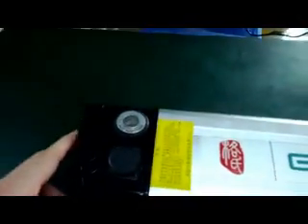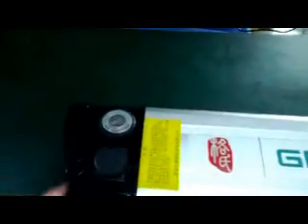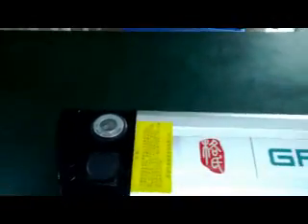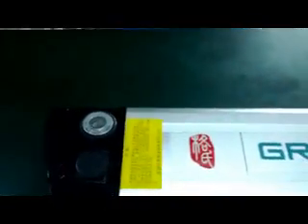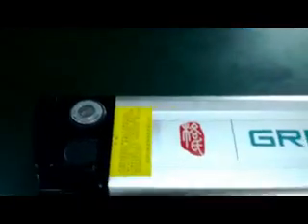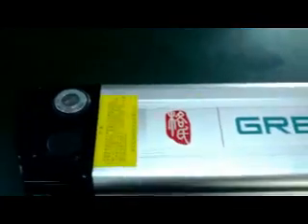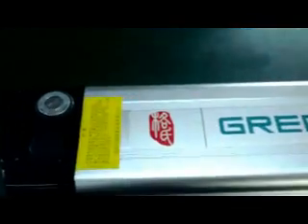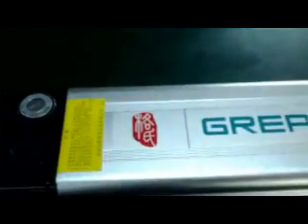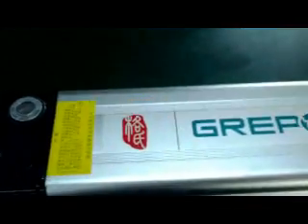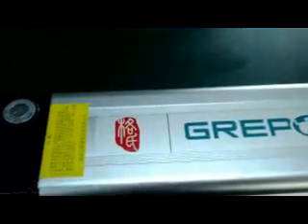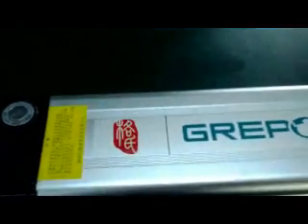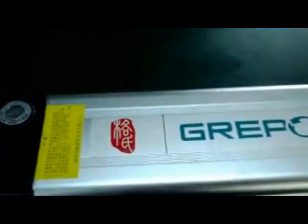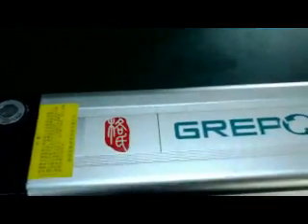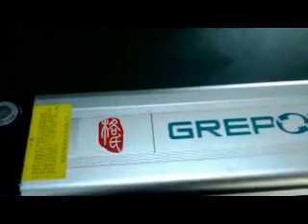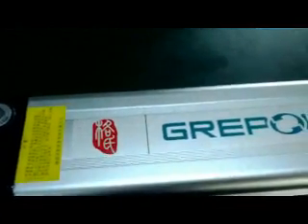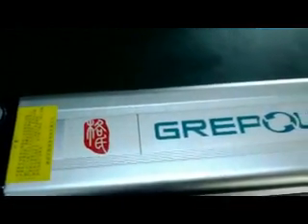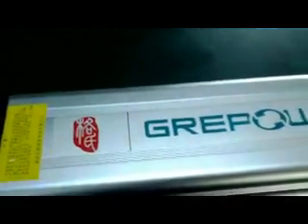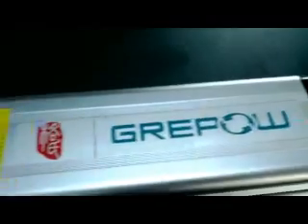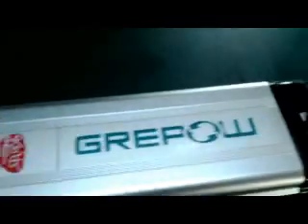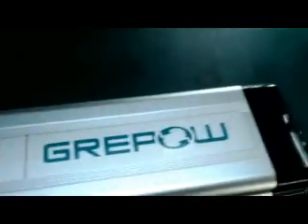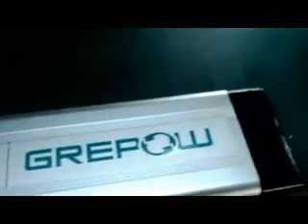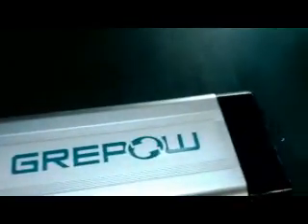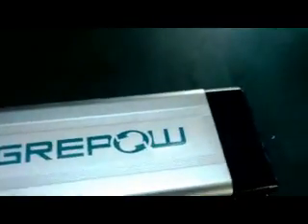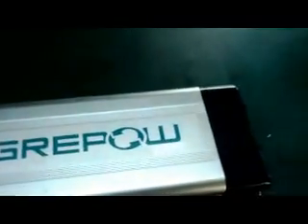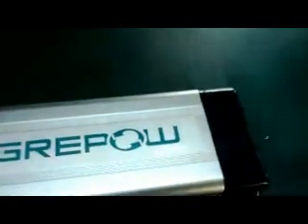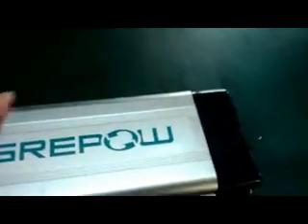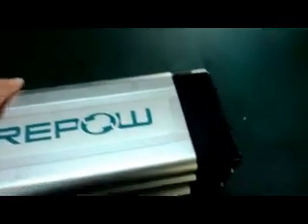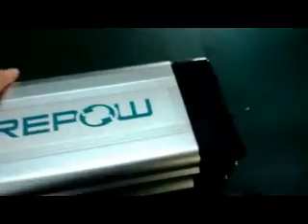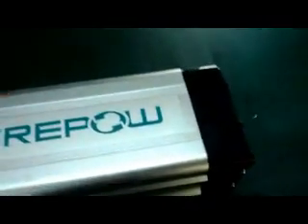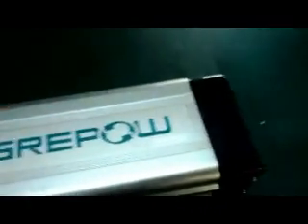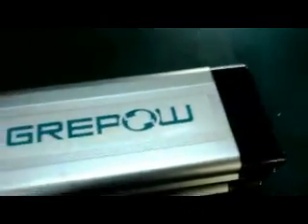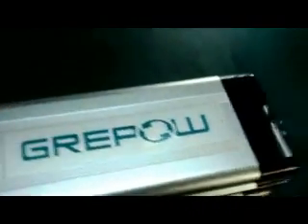Hello everyone, this is Oliver from Genspaw. I would like to introduce one of our batteries for you.